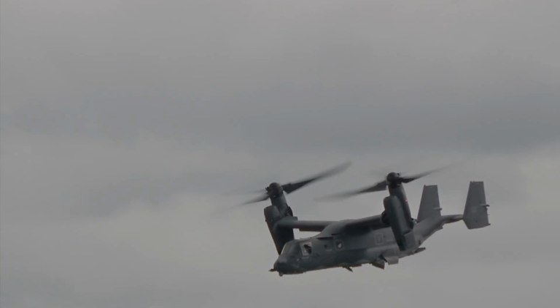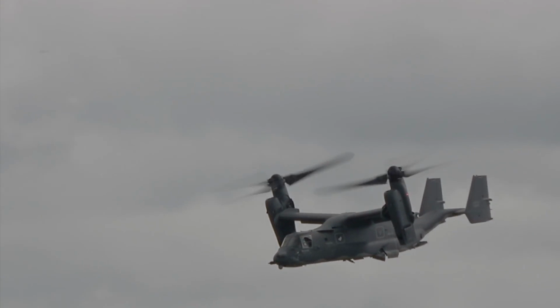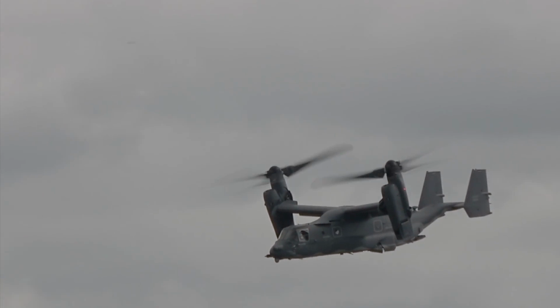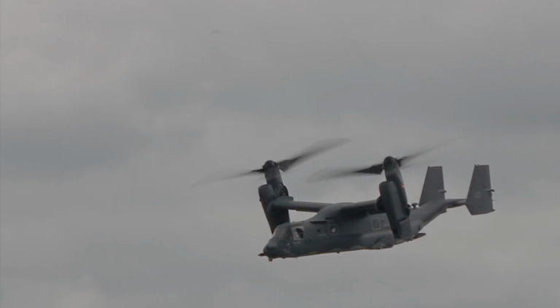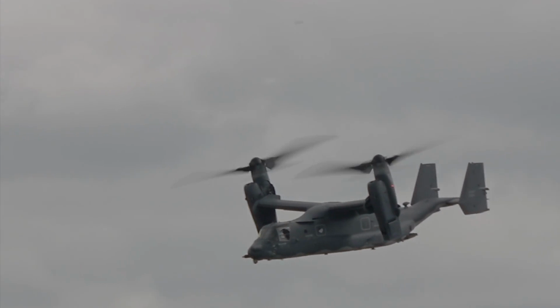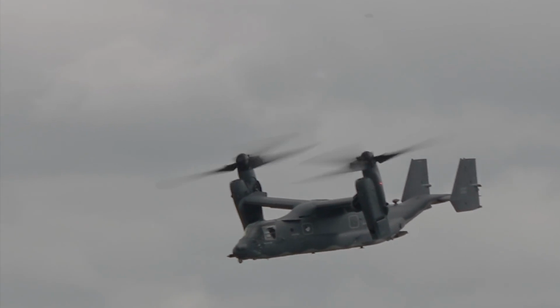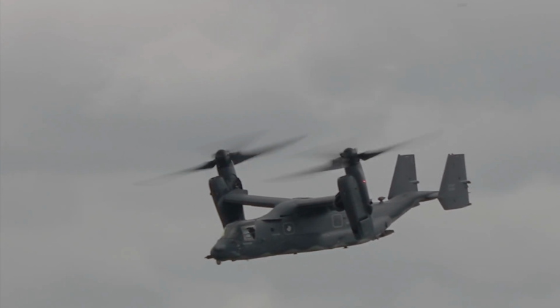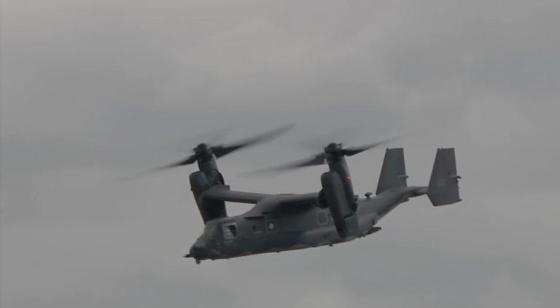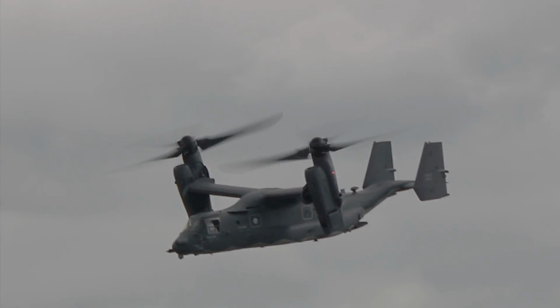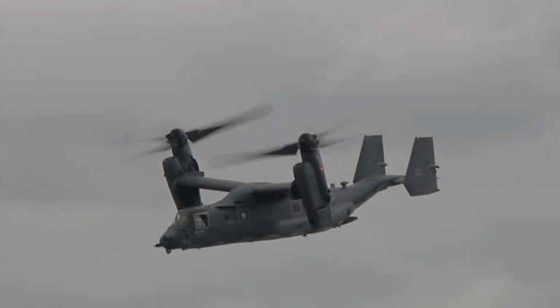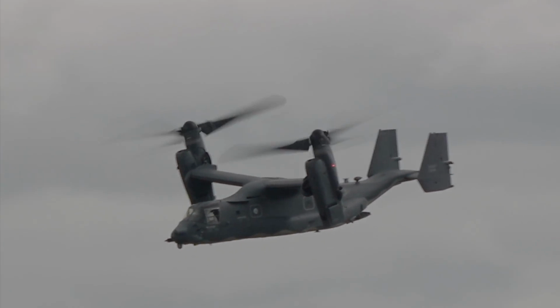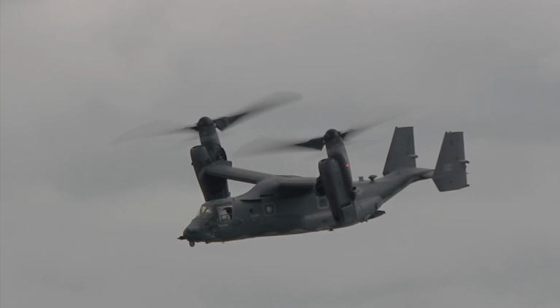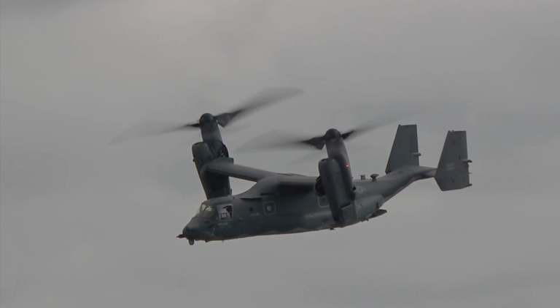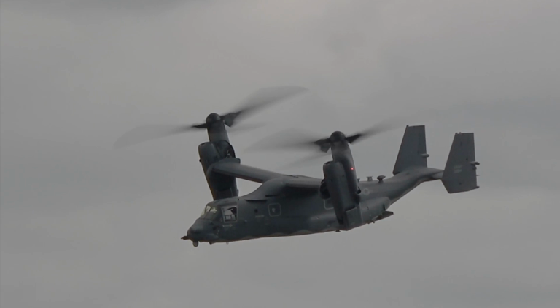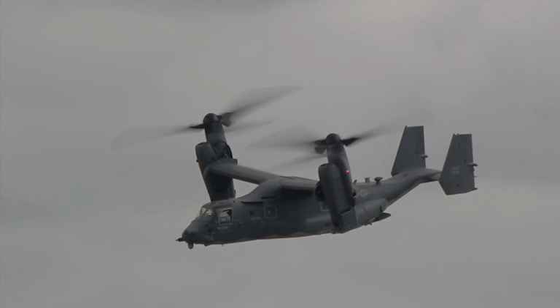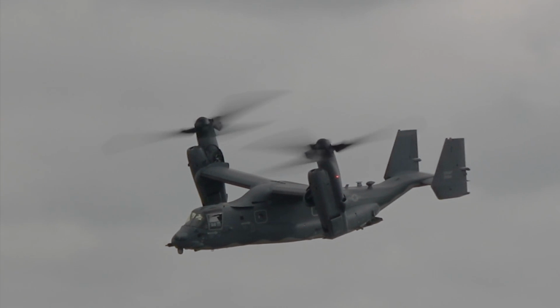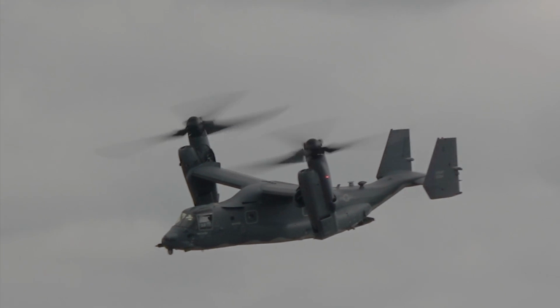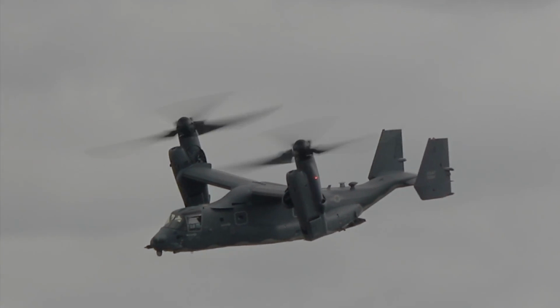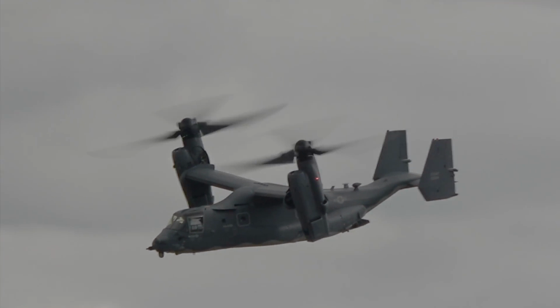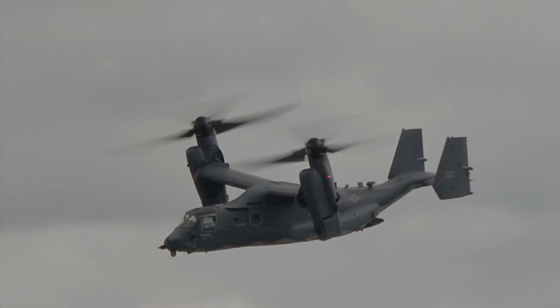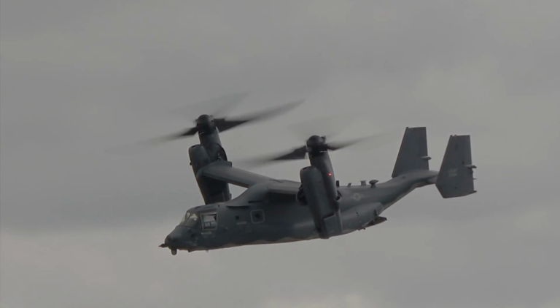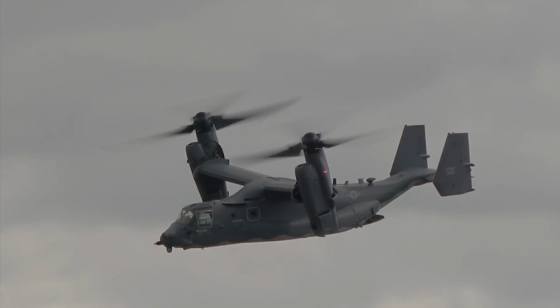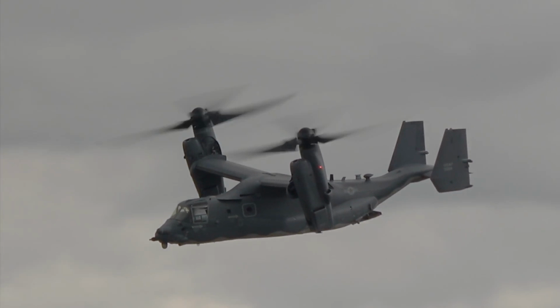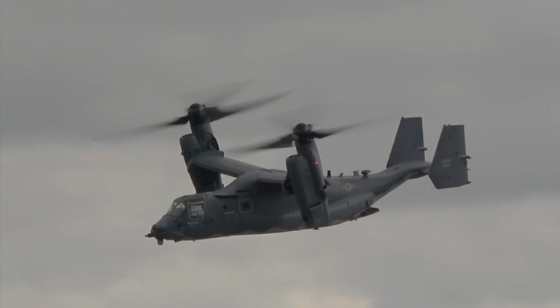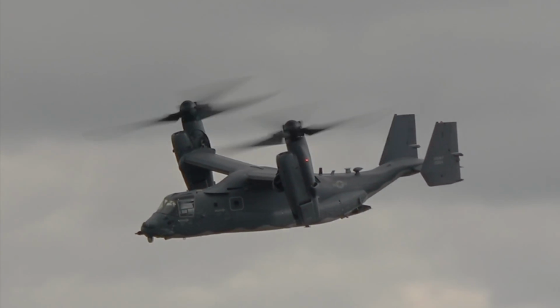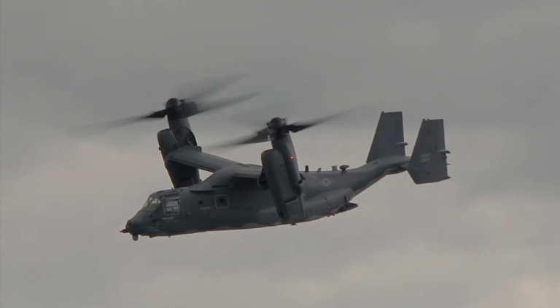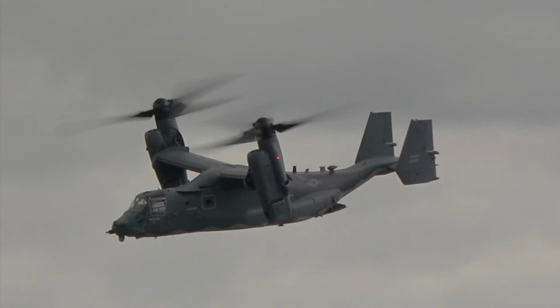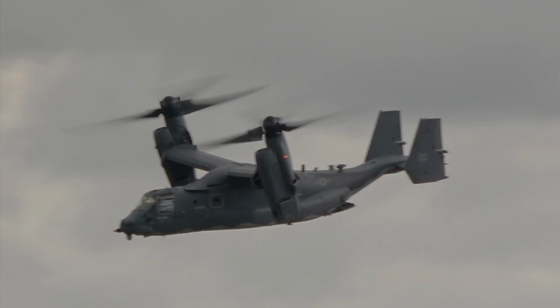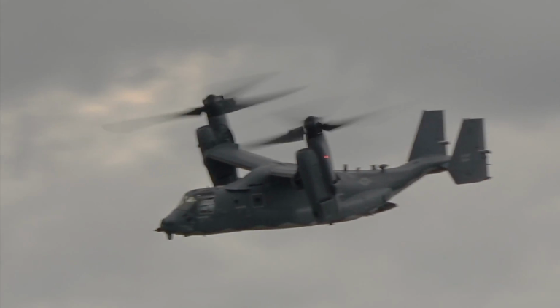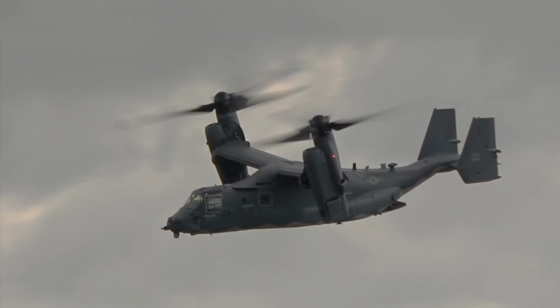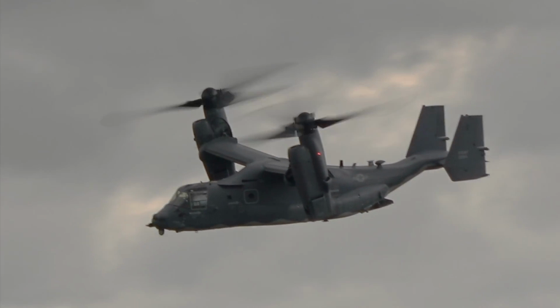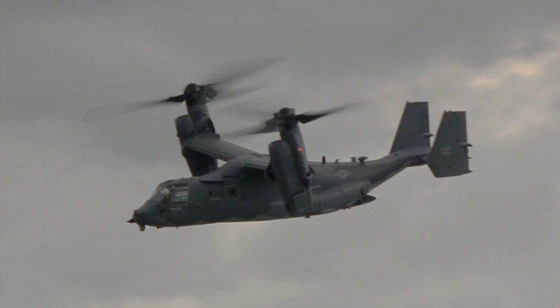The Osprey made its inaugural combat missions where Marines and troops were operating in the Helmand province.